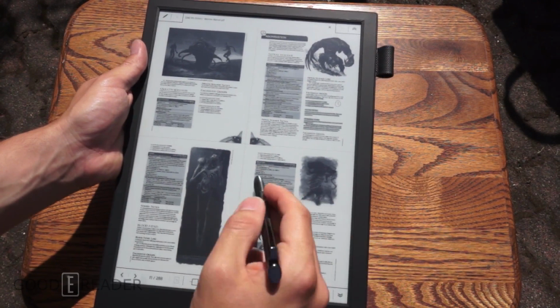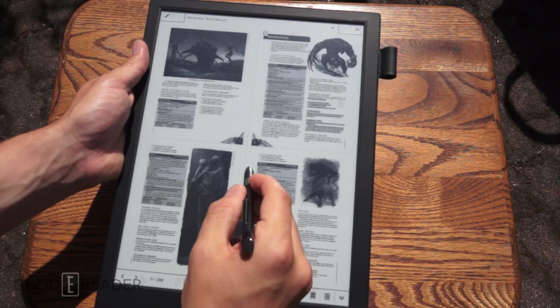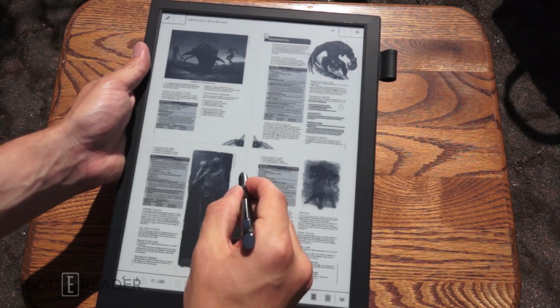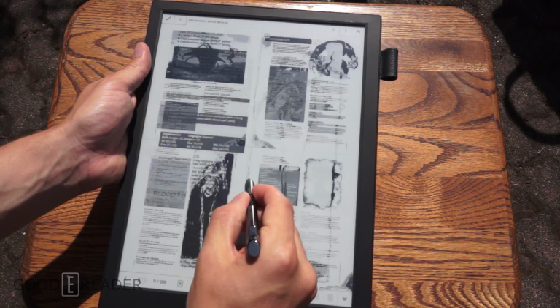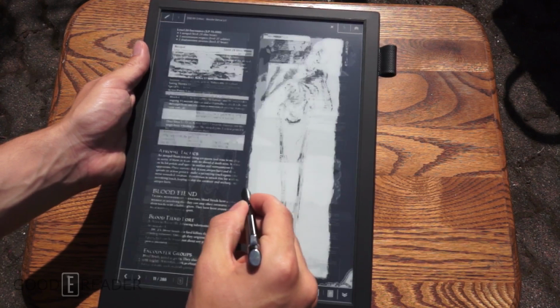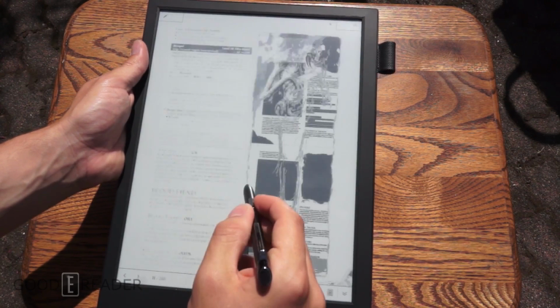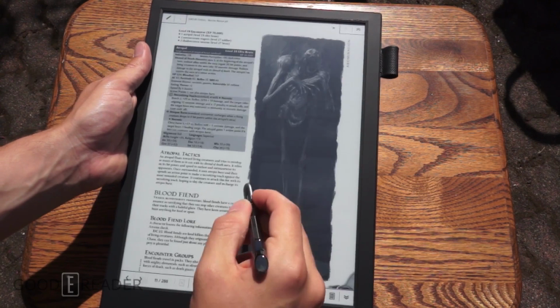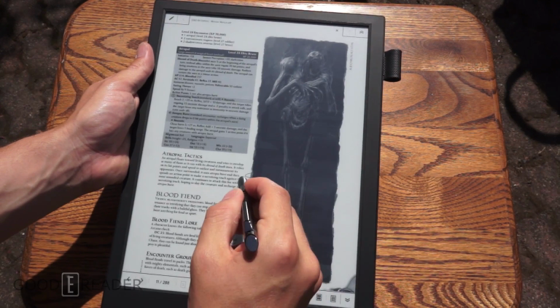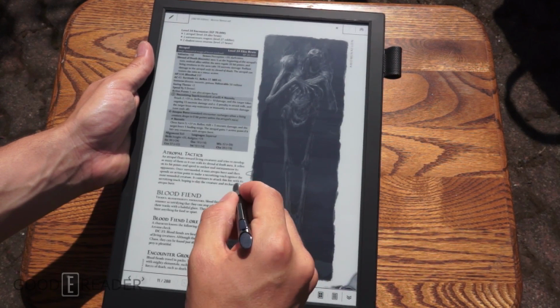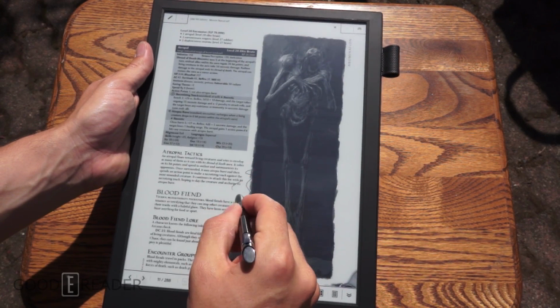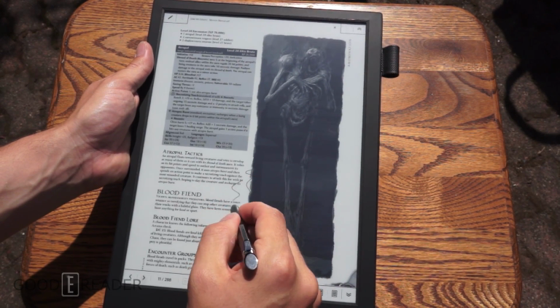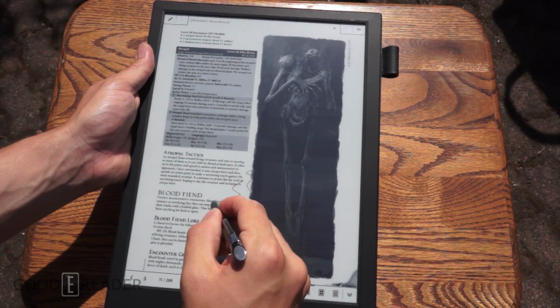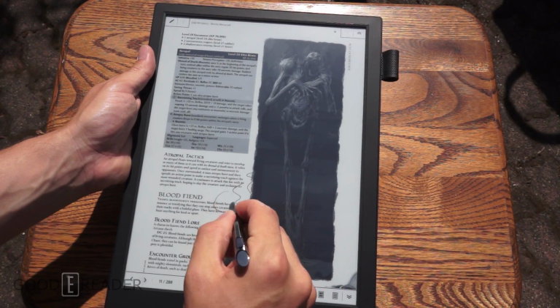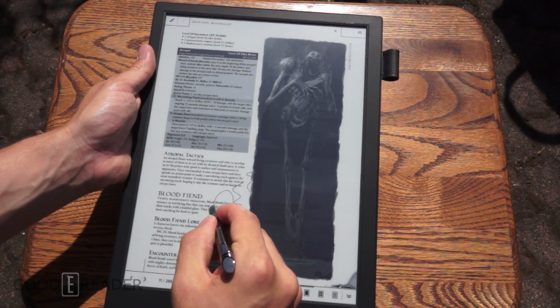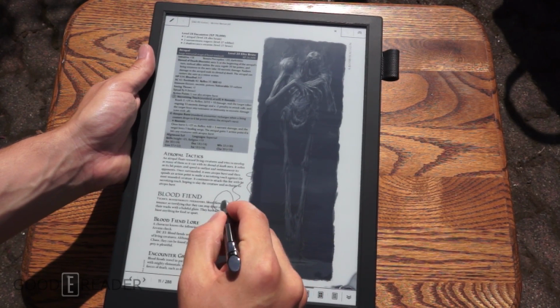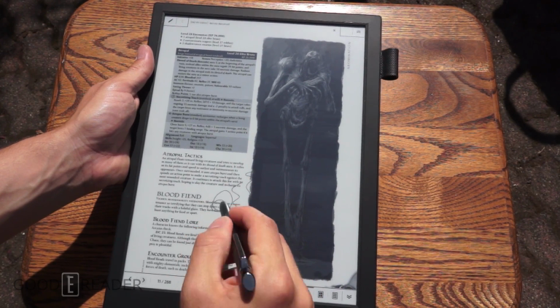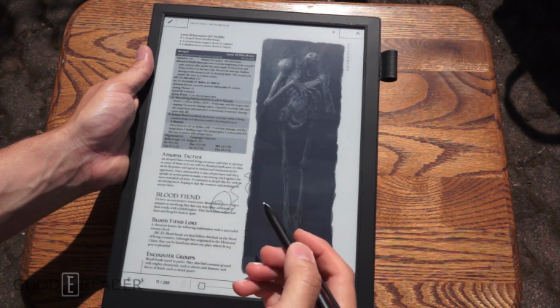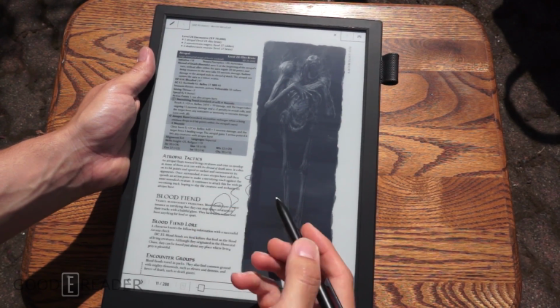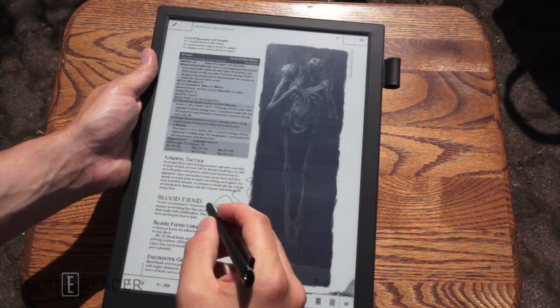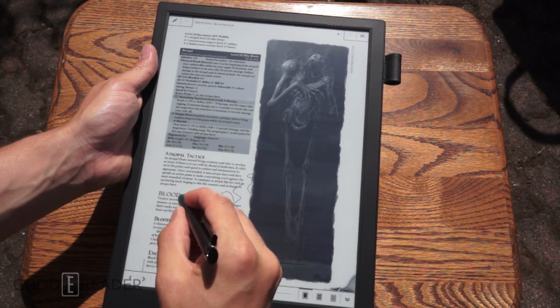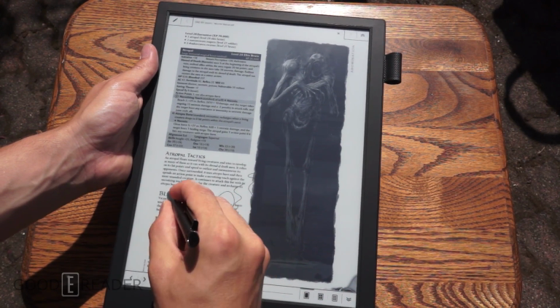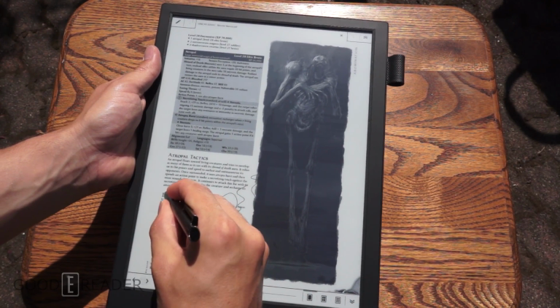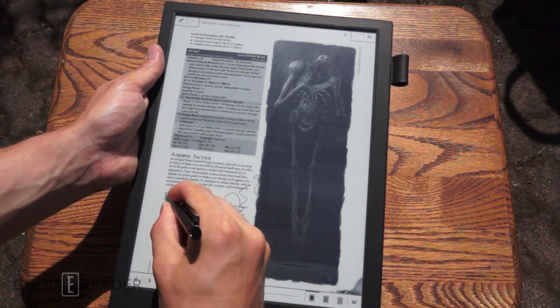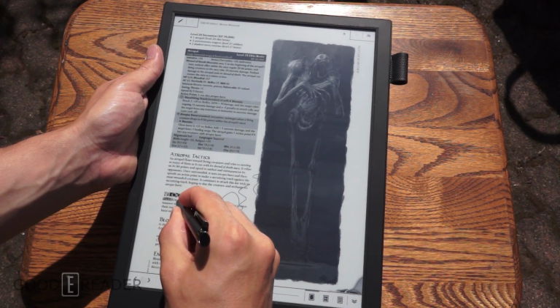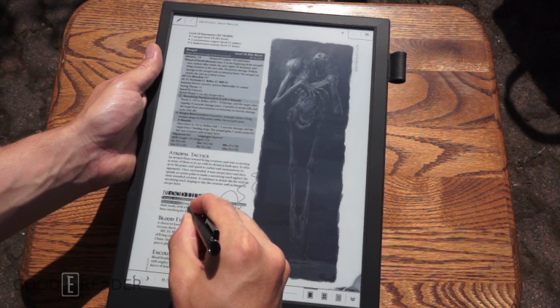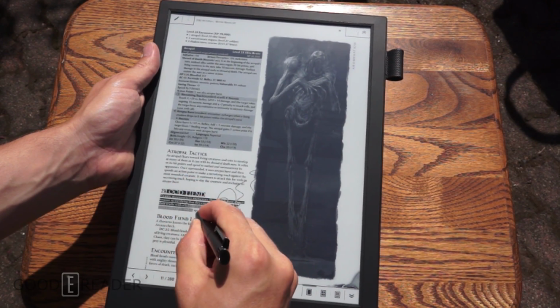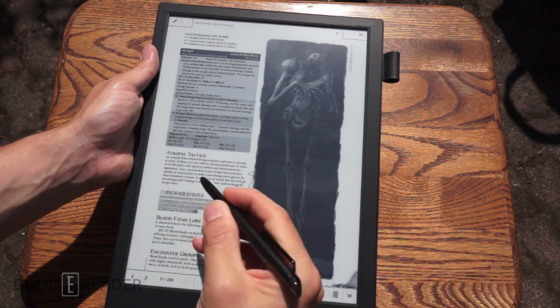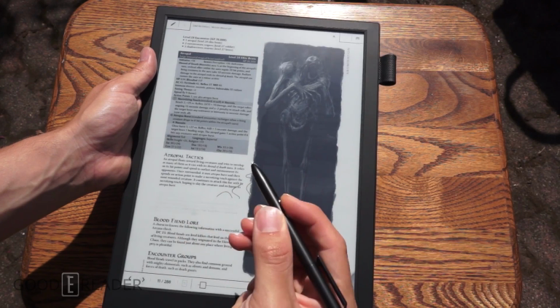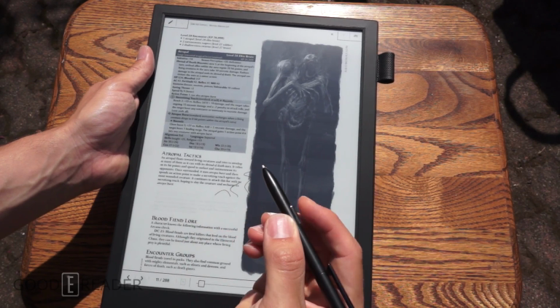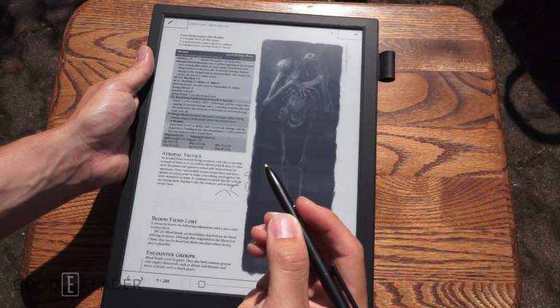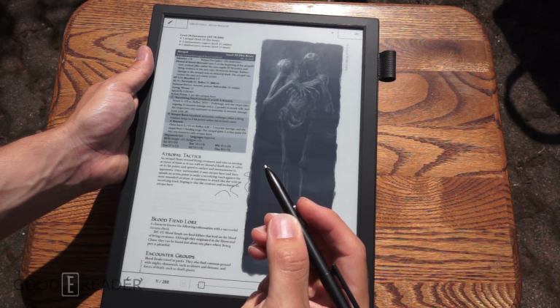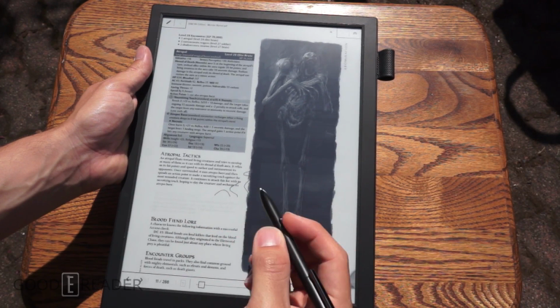You have the pen where you can draw on stuff, and you can highlight by pressing the button here.